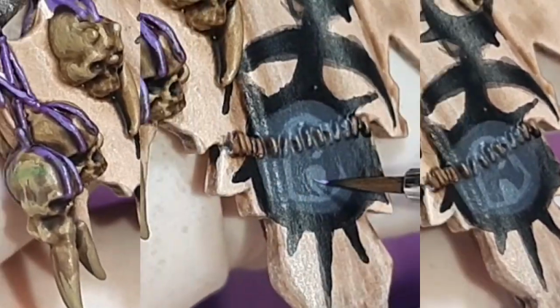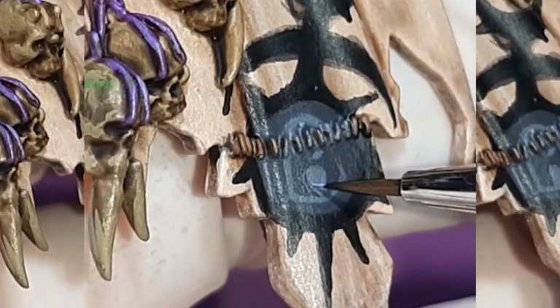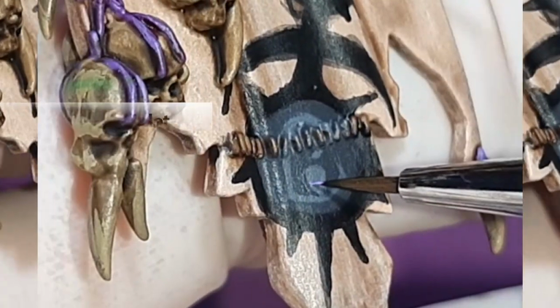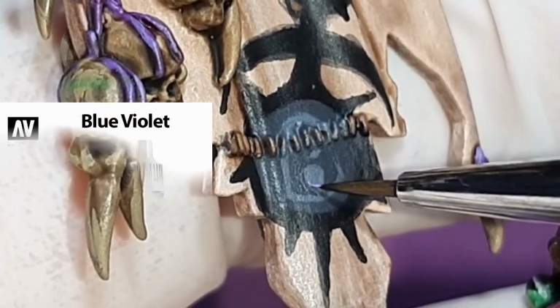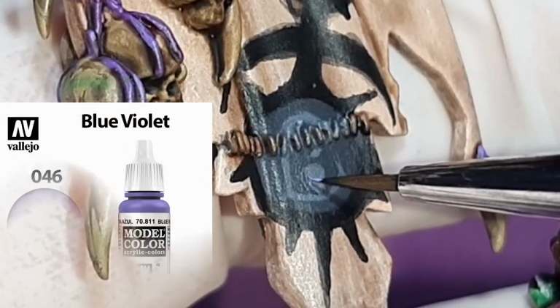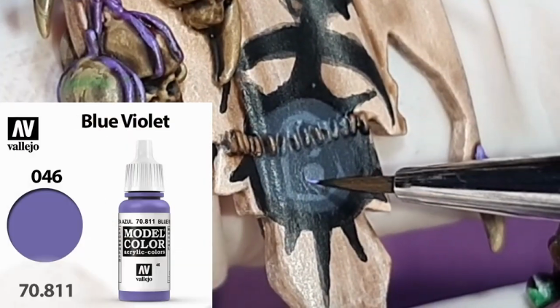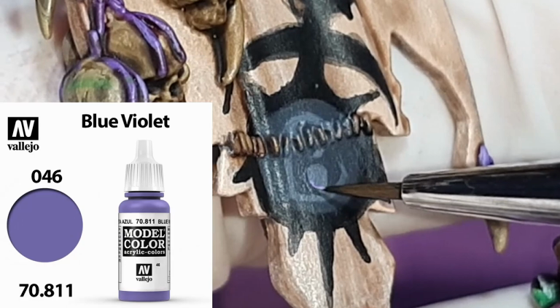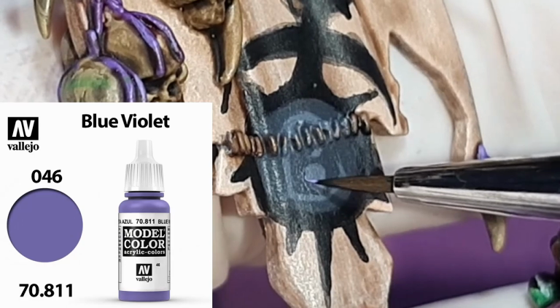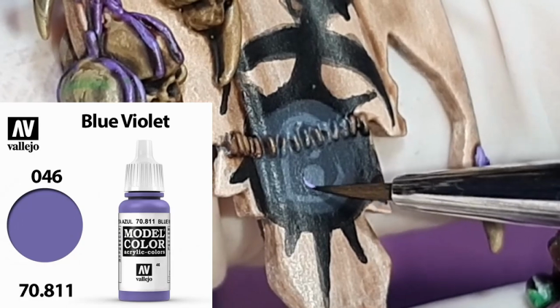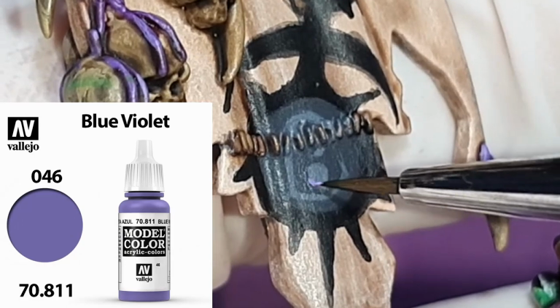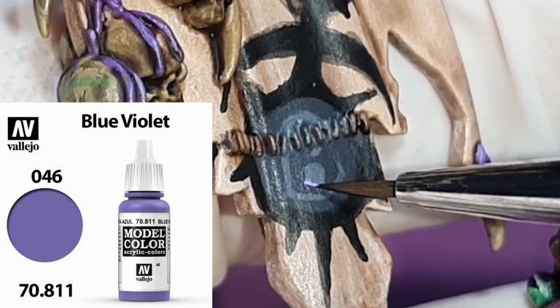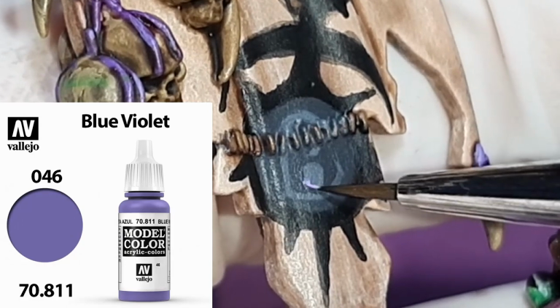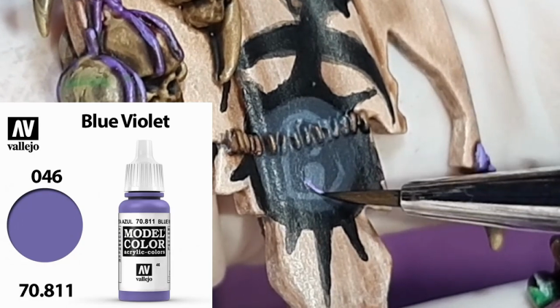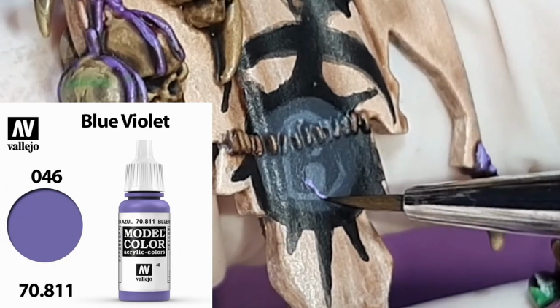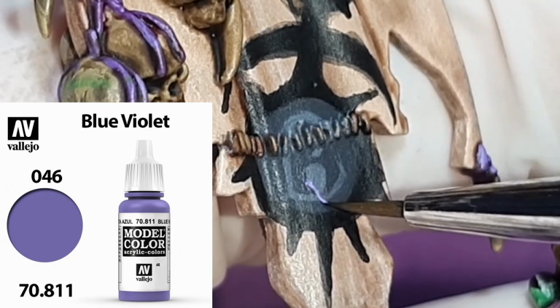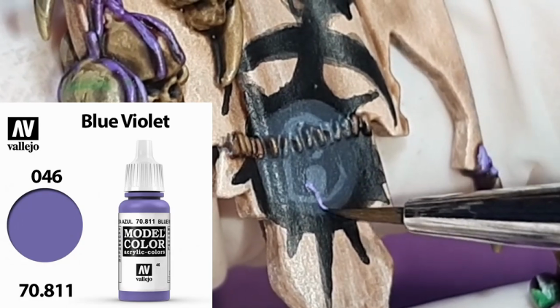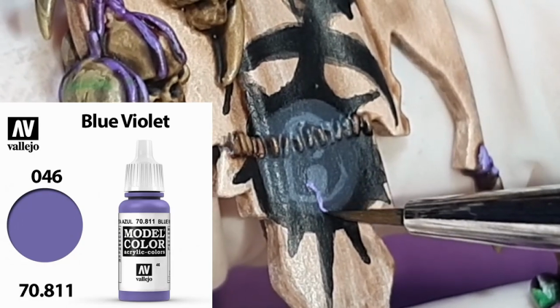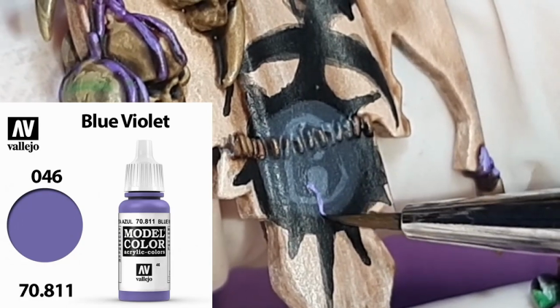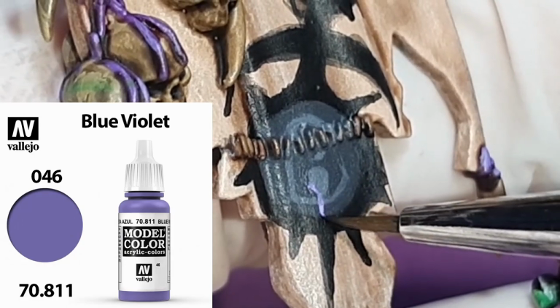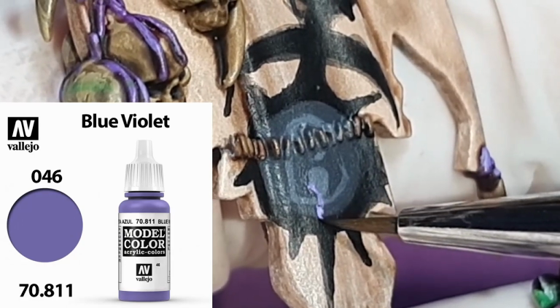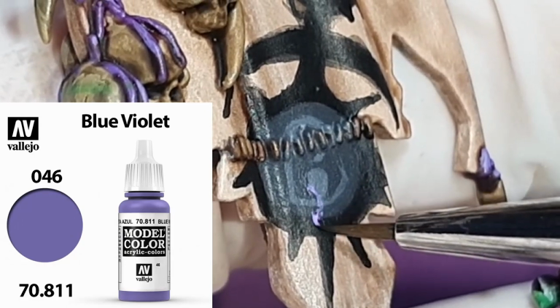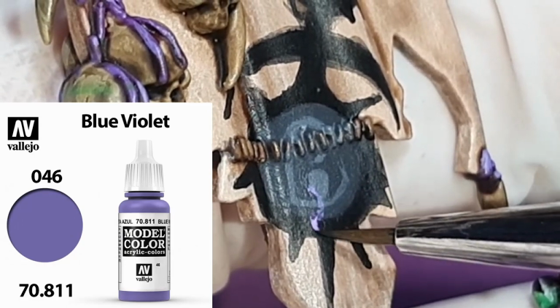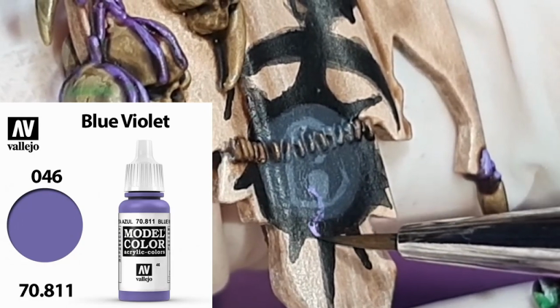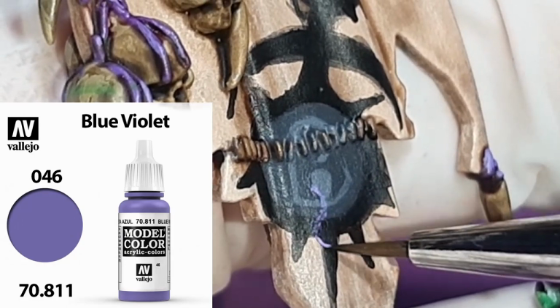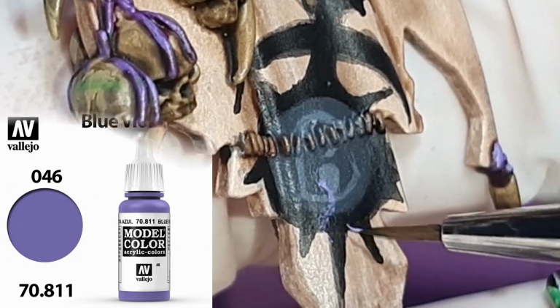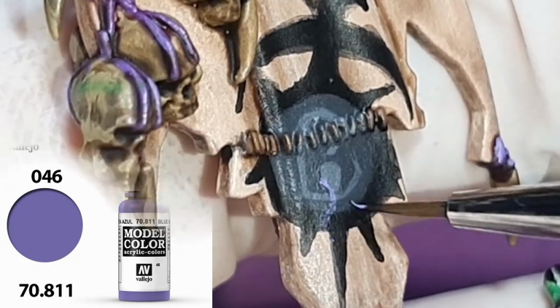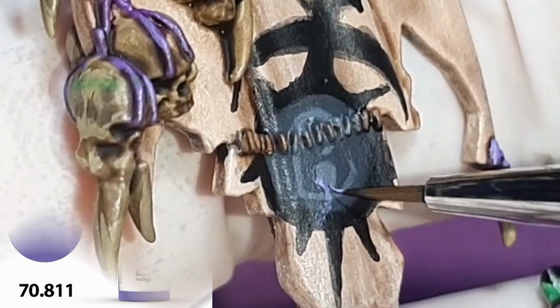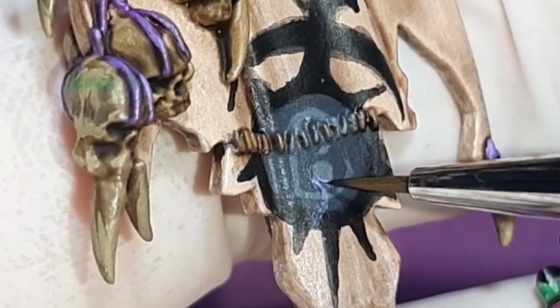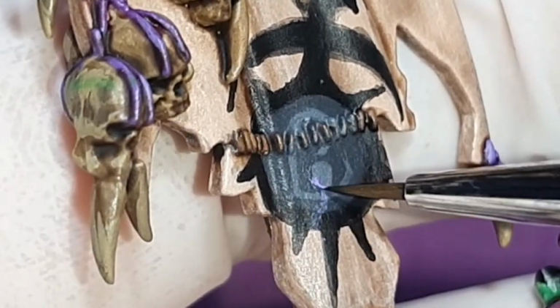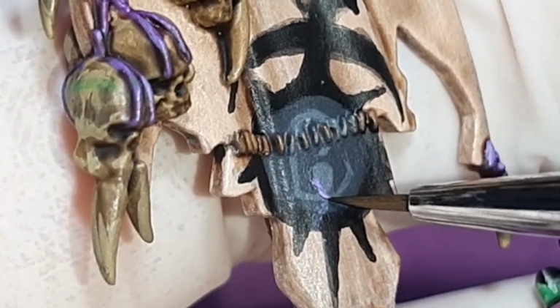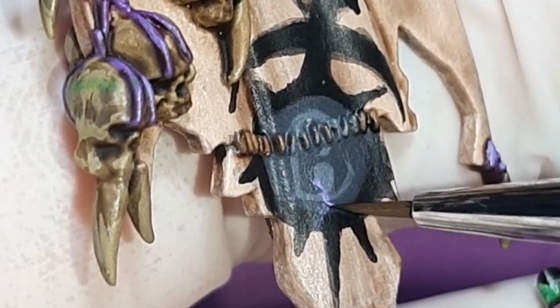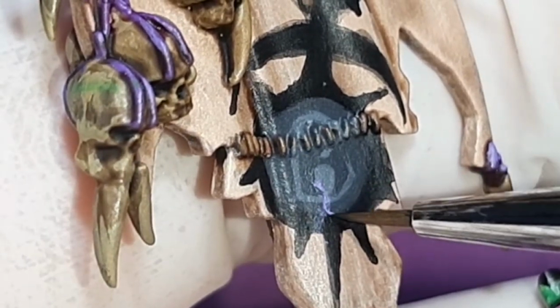Using Blue Violet from the Army Painter, I'm just quickly sketching out the shape of the tongue and also filling in the background behind the helmet.